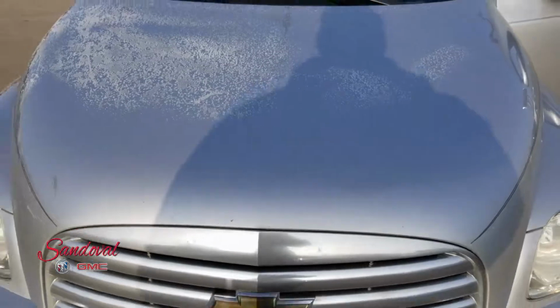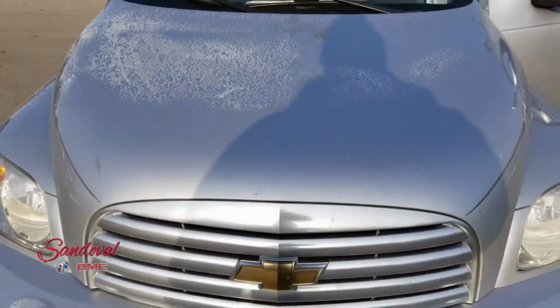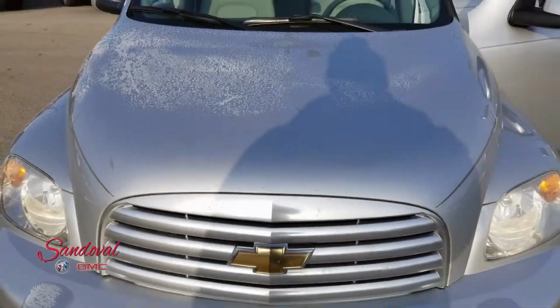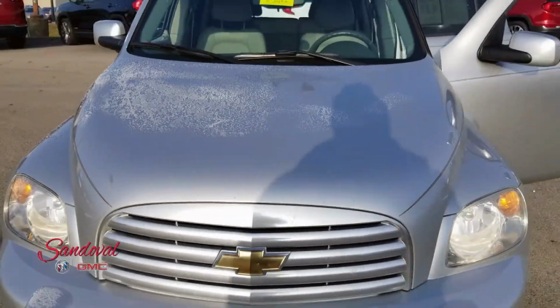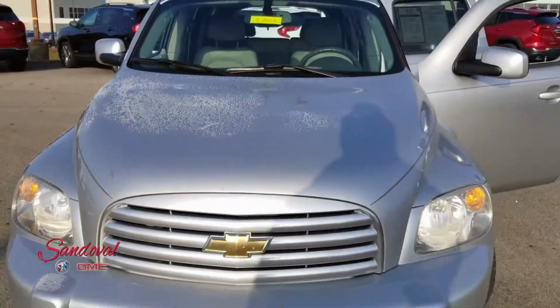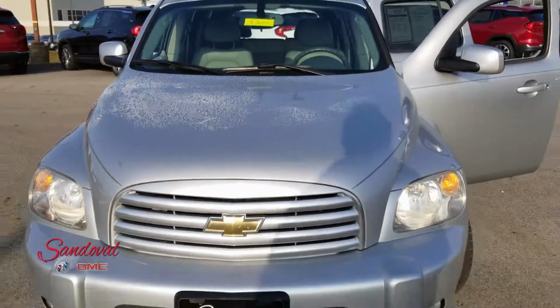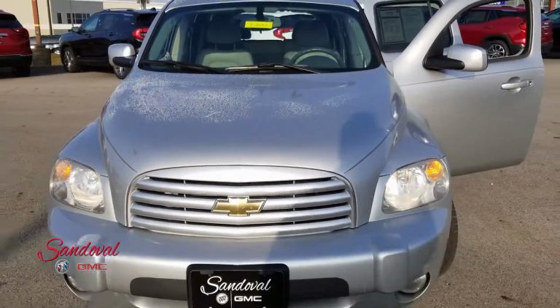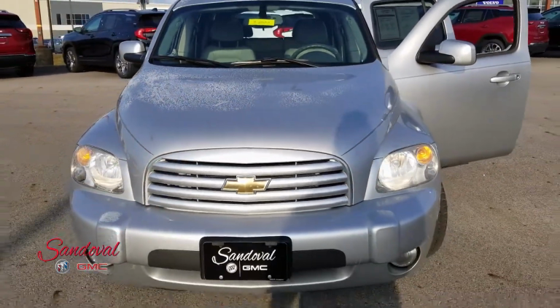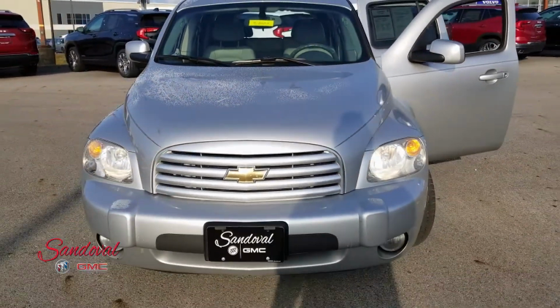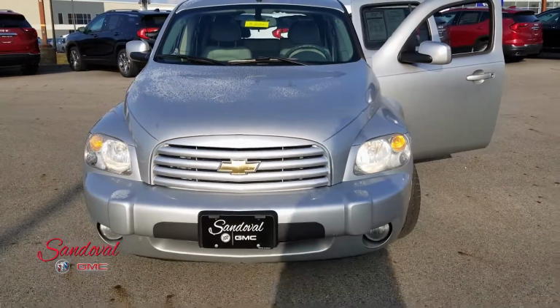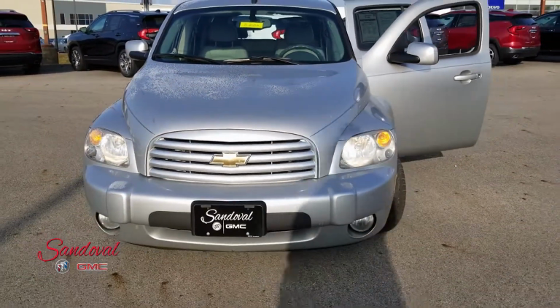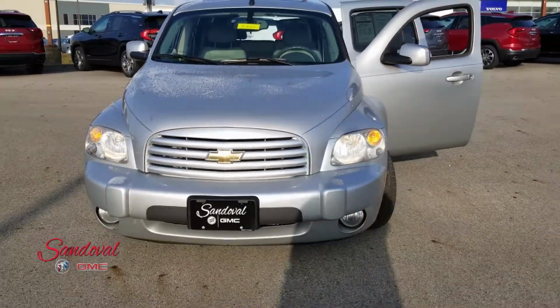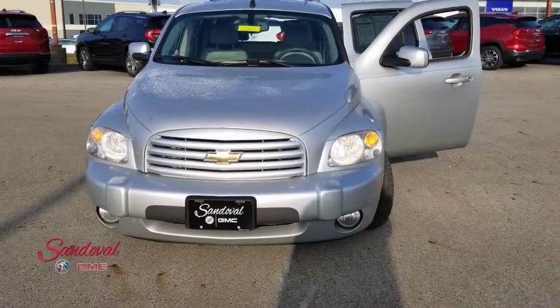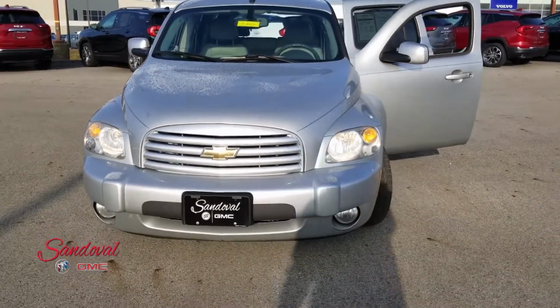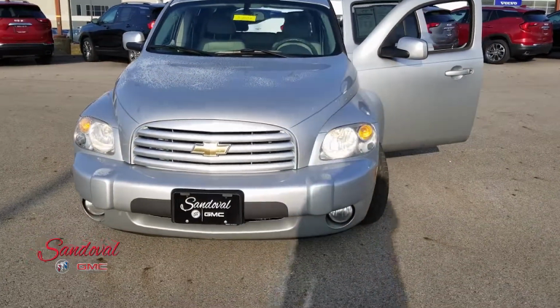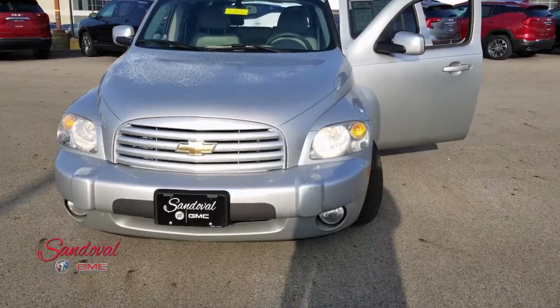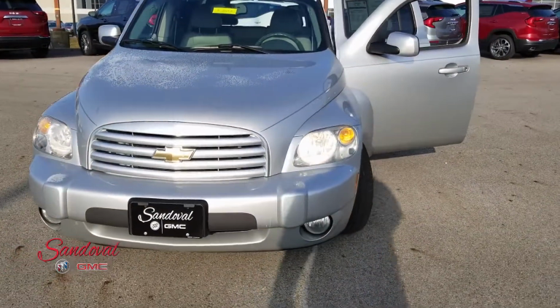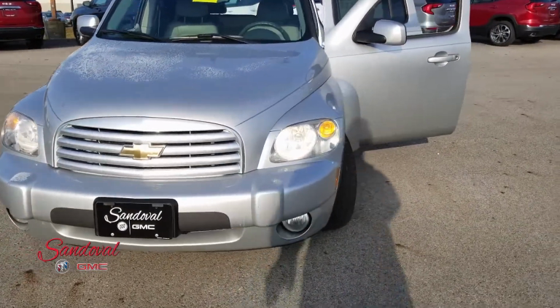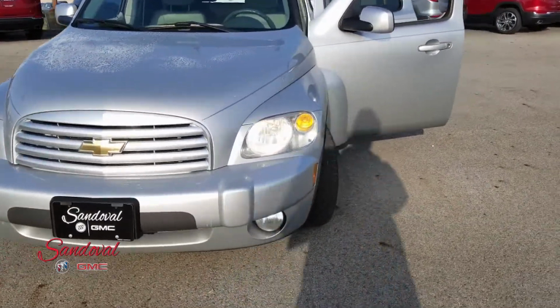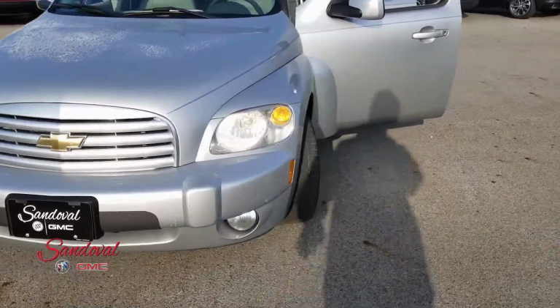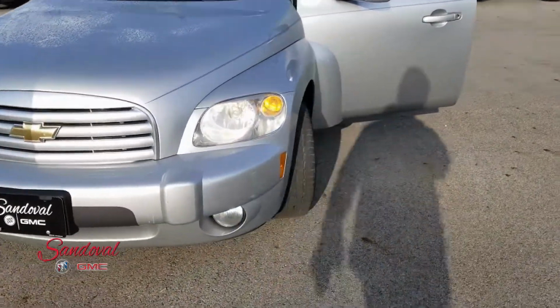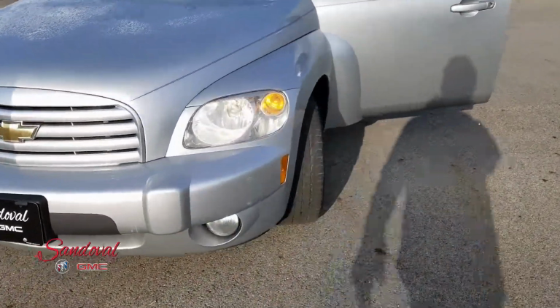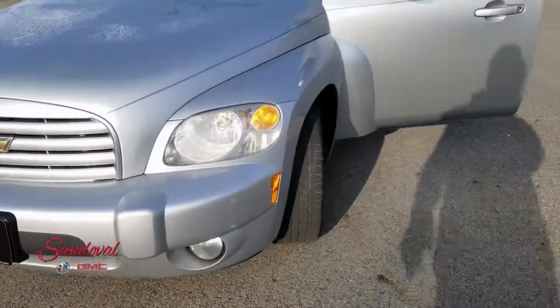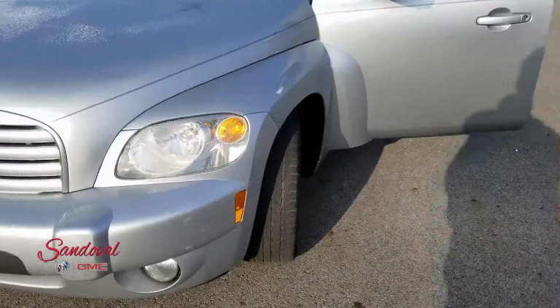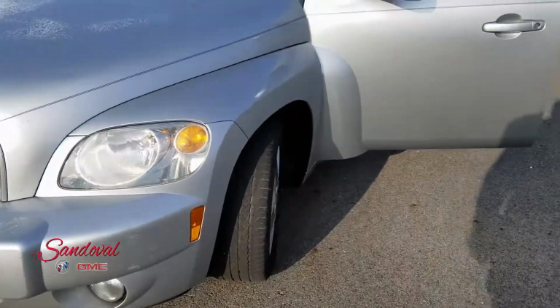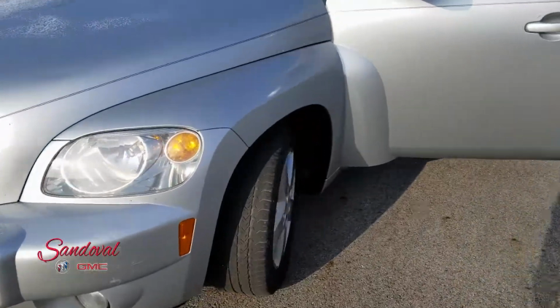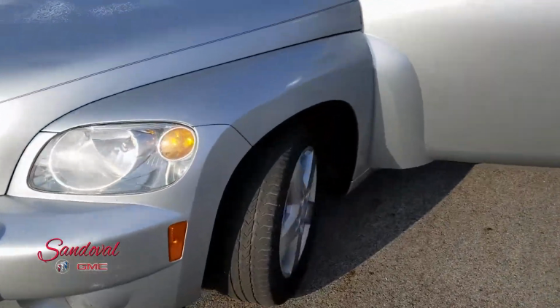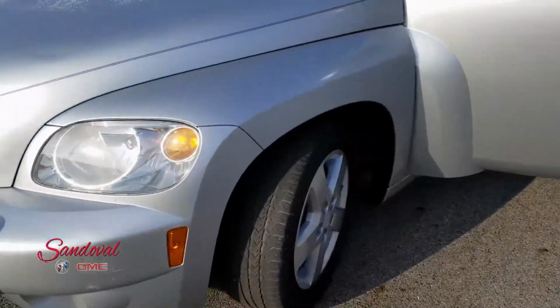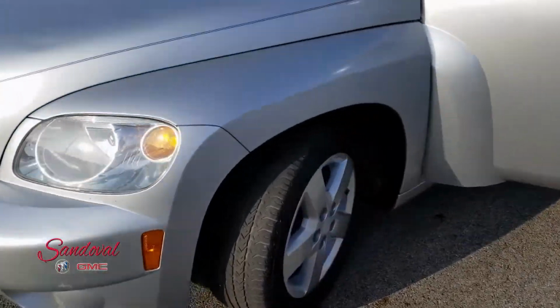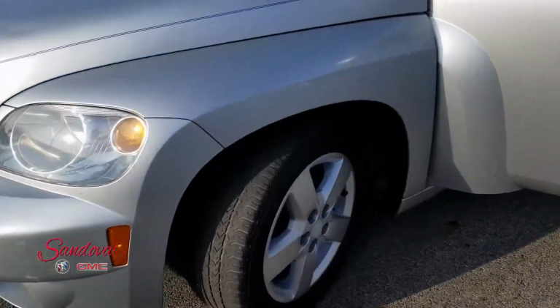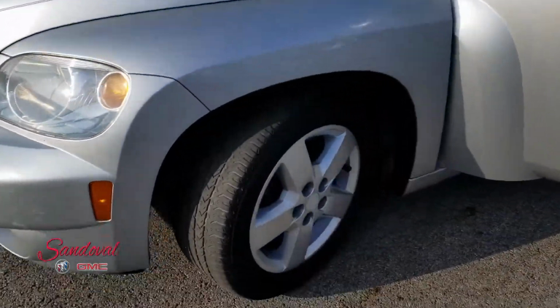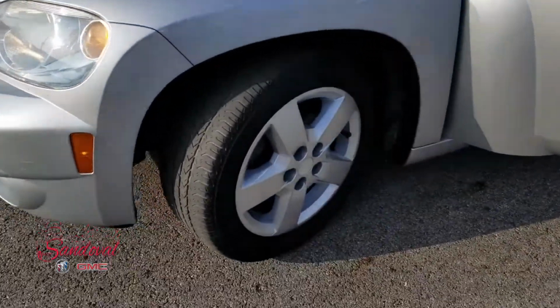You can check out the whole front end there. Moving alongside here you can check out the 16's.